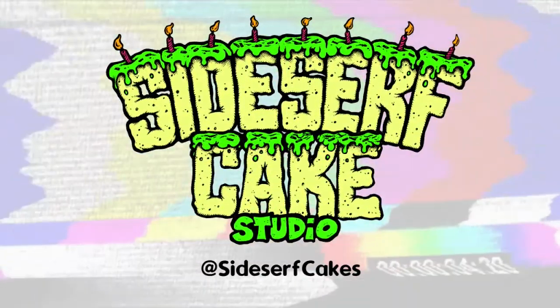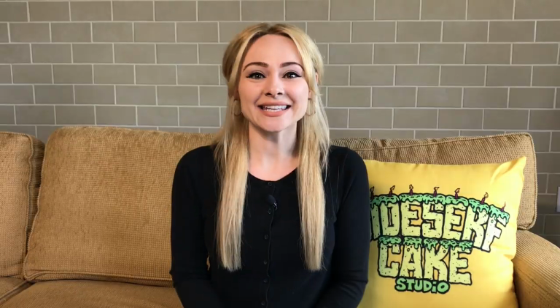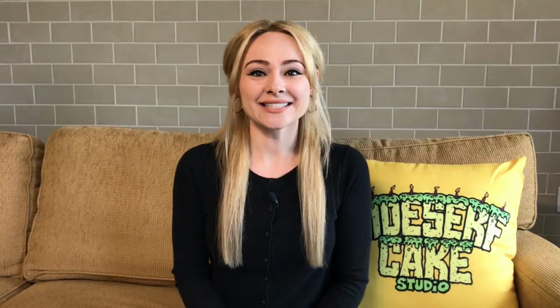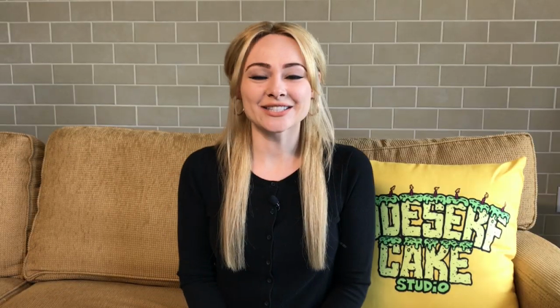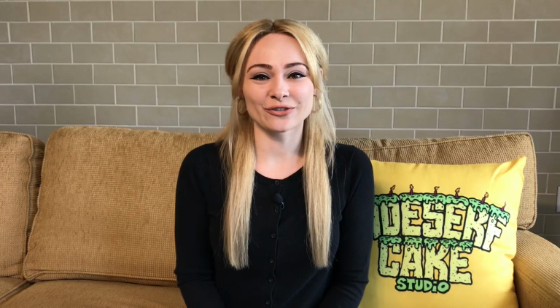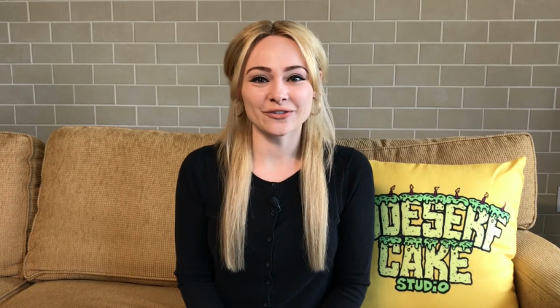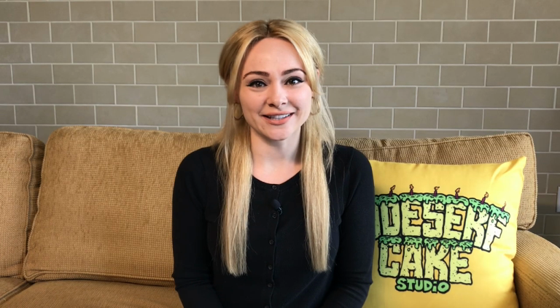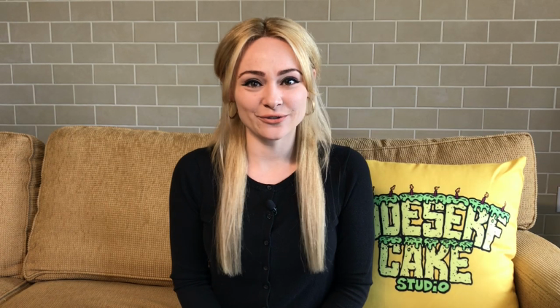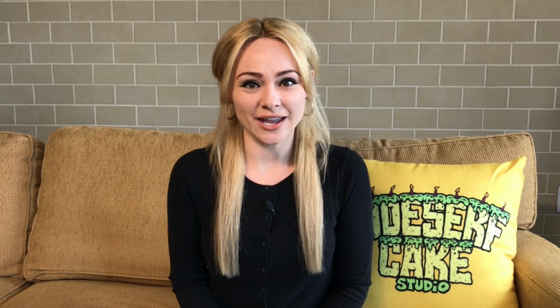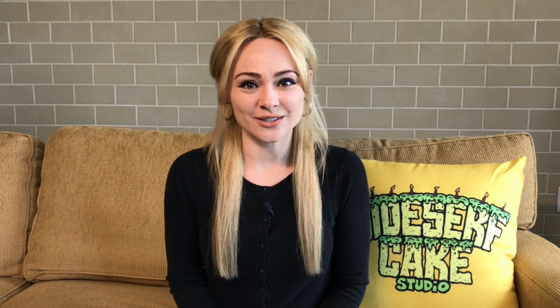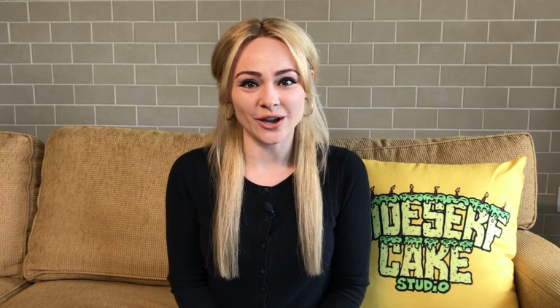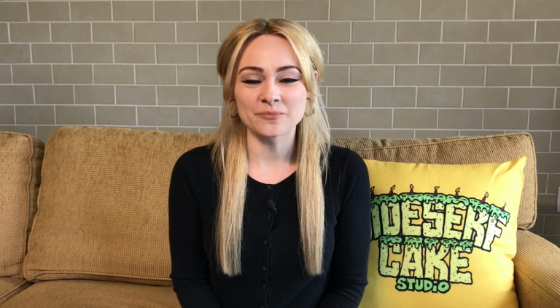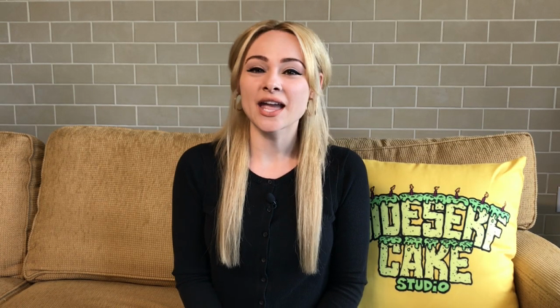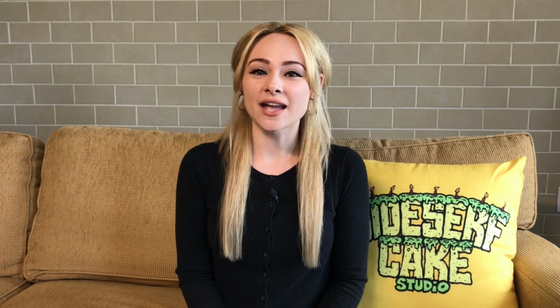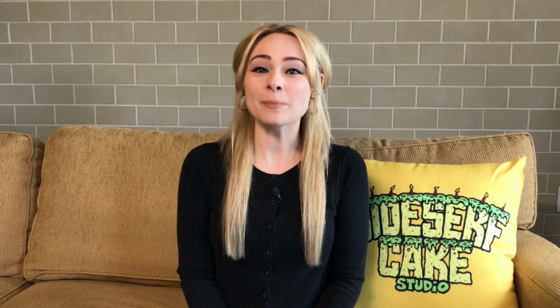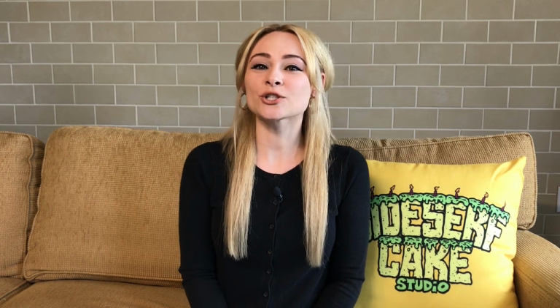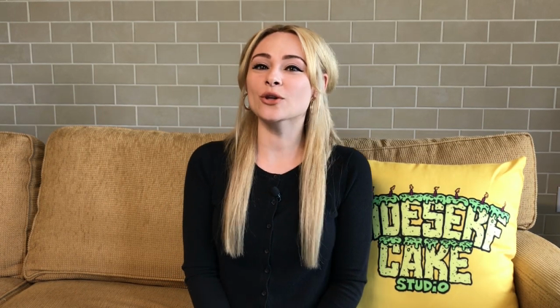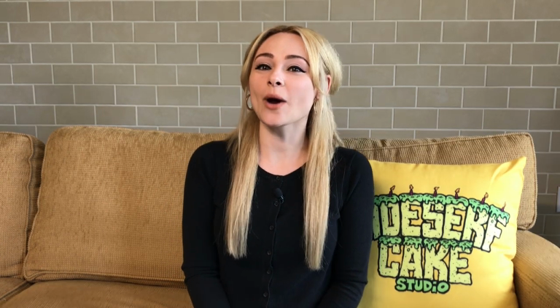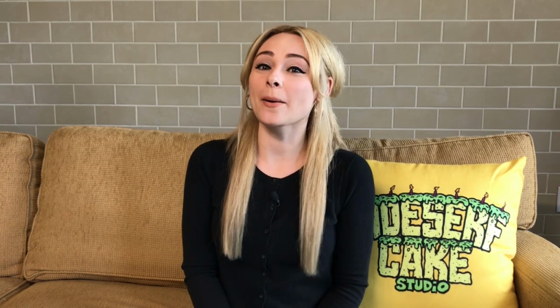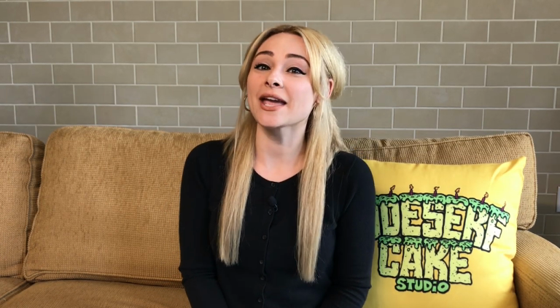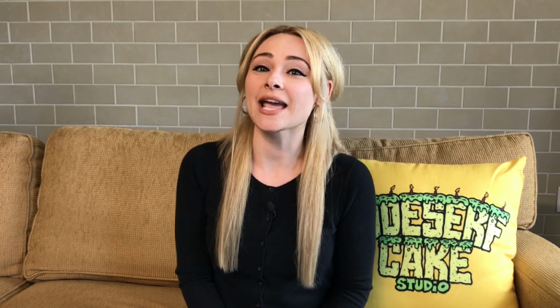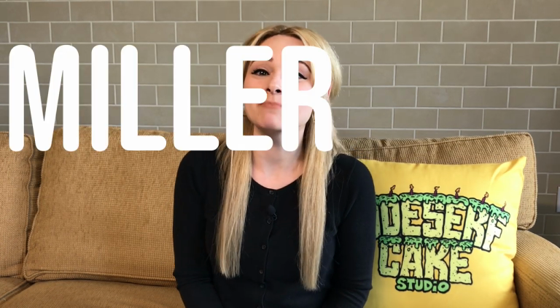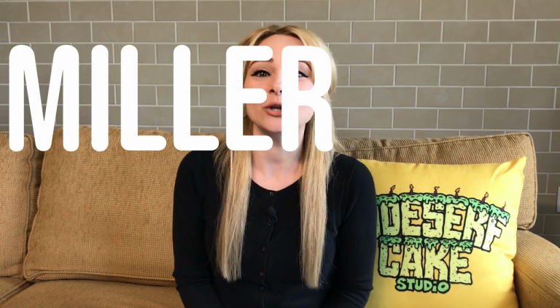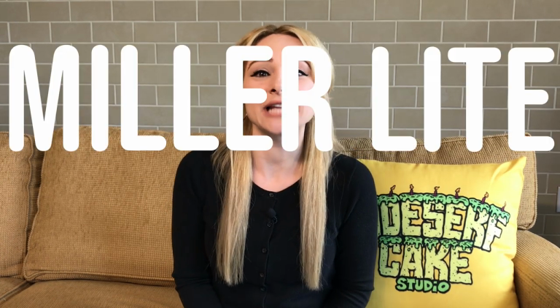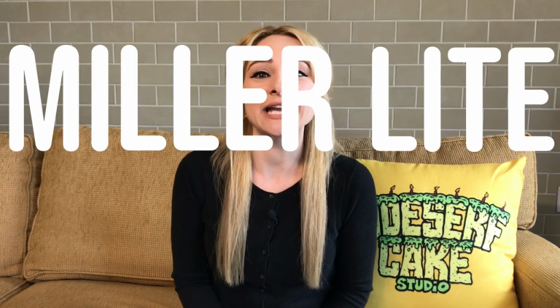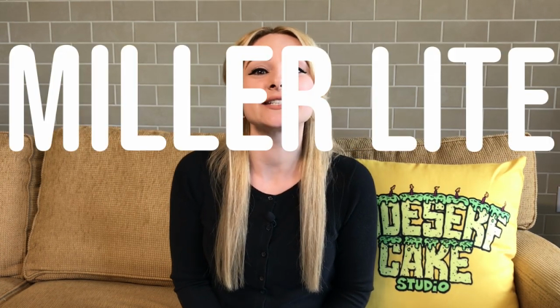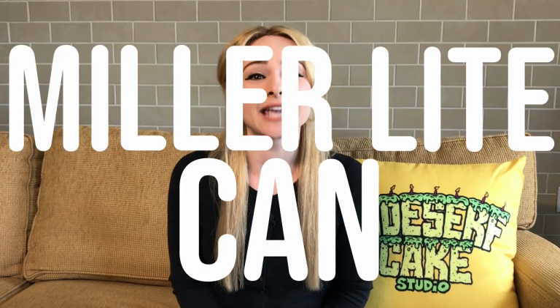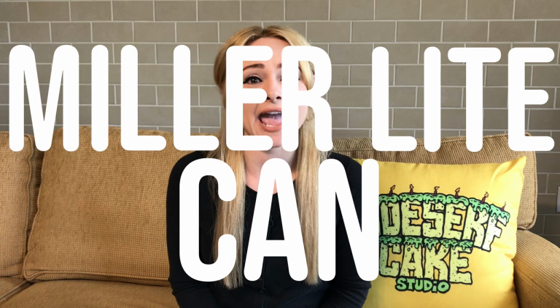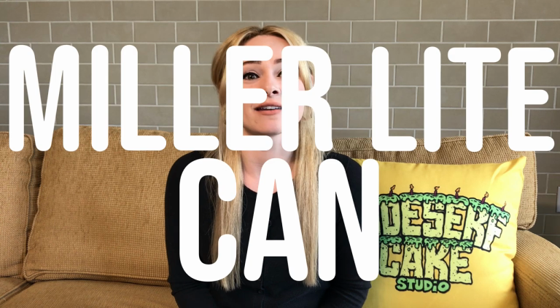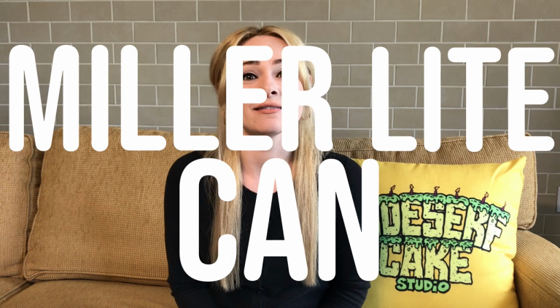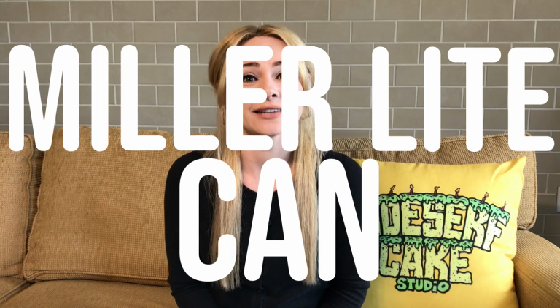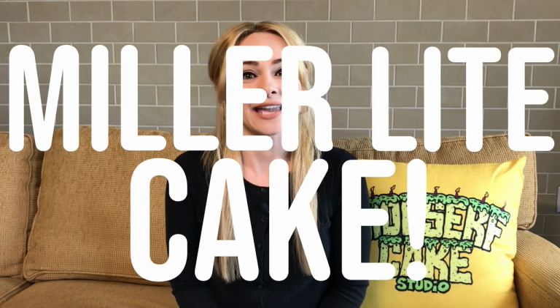Natalie Sidesurf here of Sidesurf Cake Studio, and I'm going to show you how I made a Miller Lite can cake.